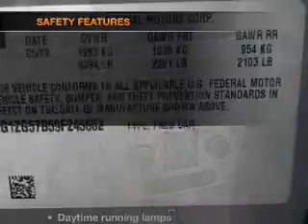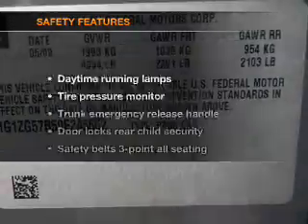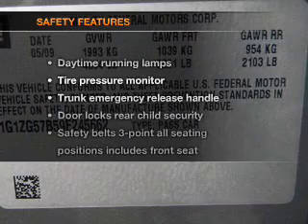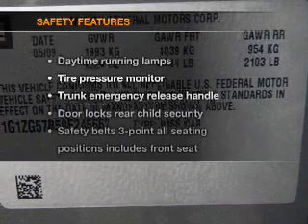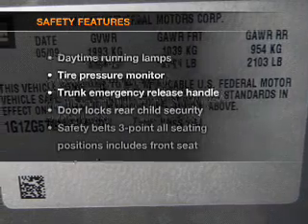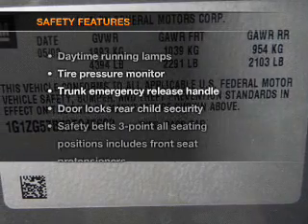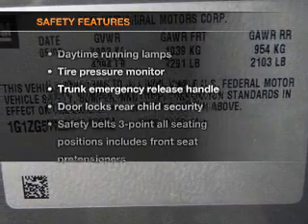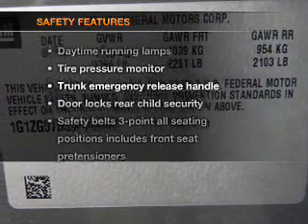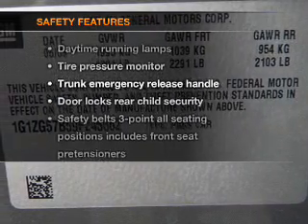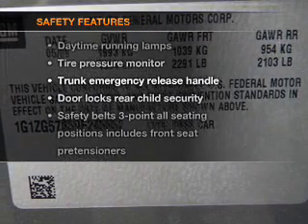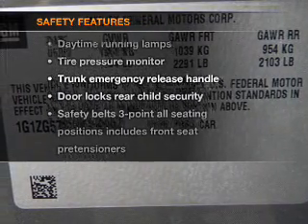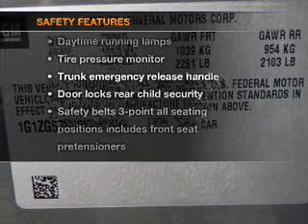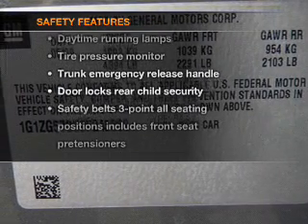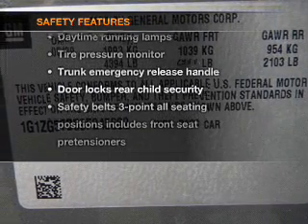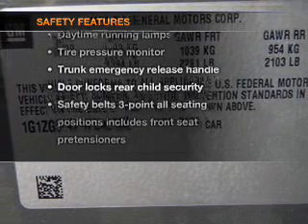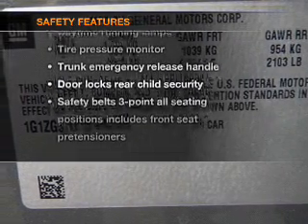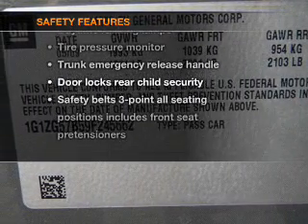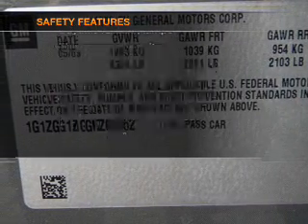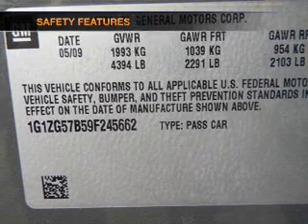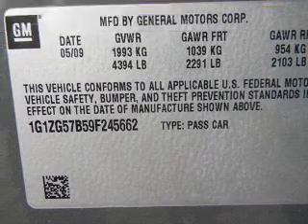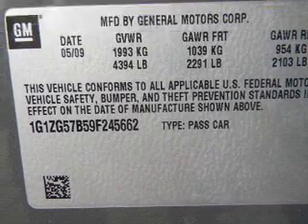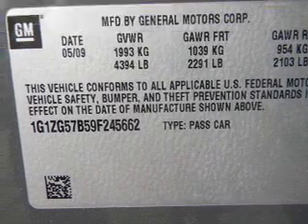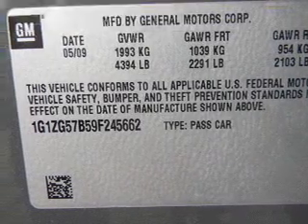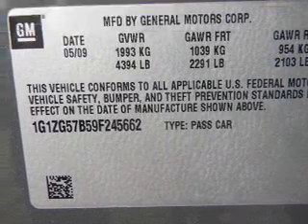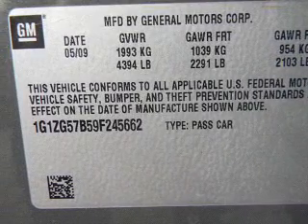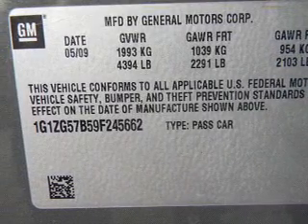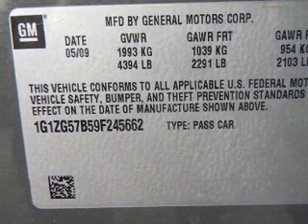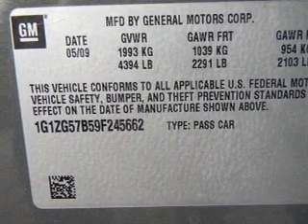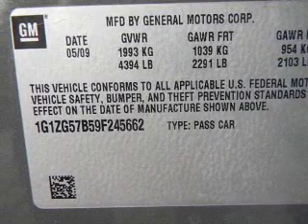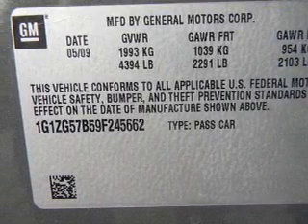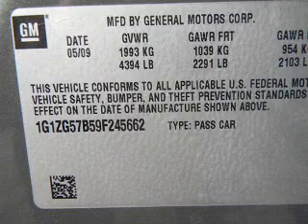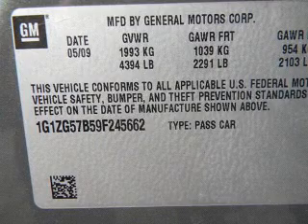And for your peace of mind, the following safety equipment is included. Call today to schedule a test drive.